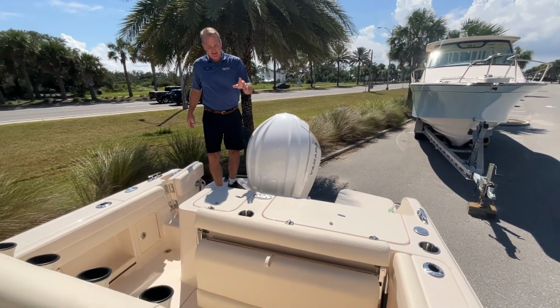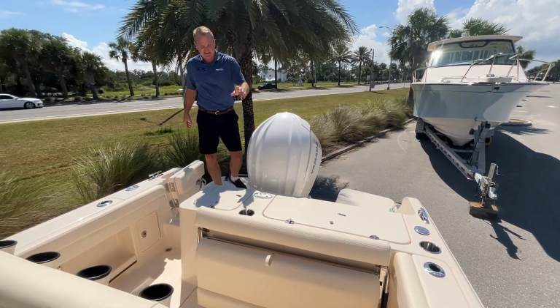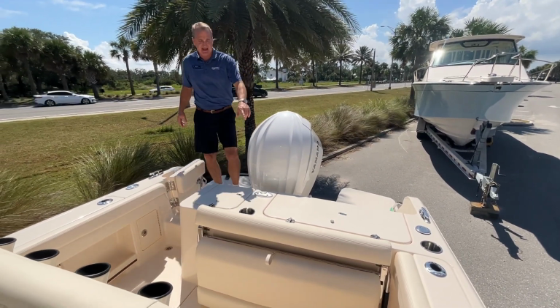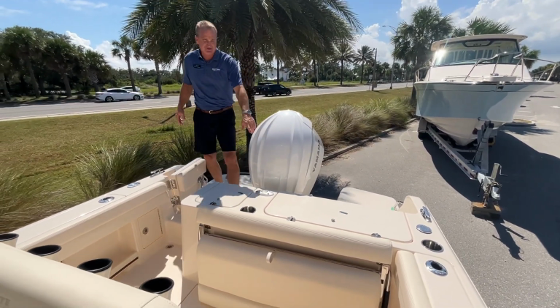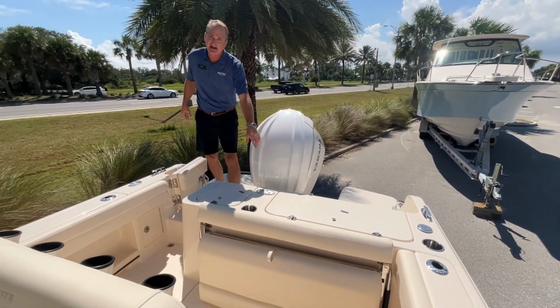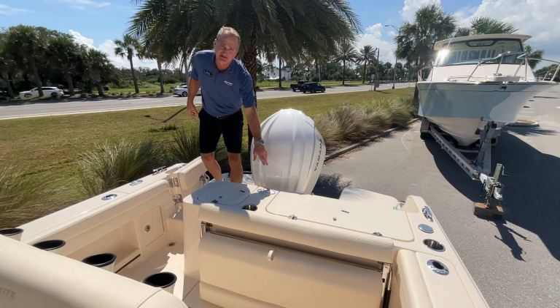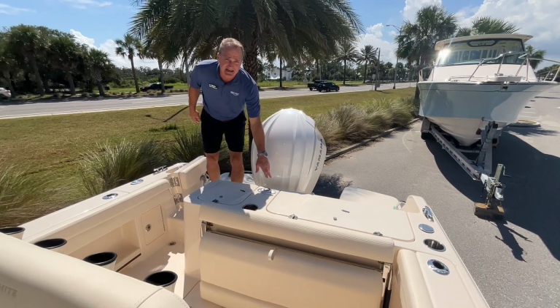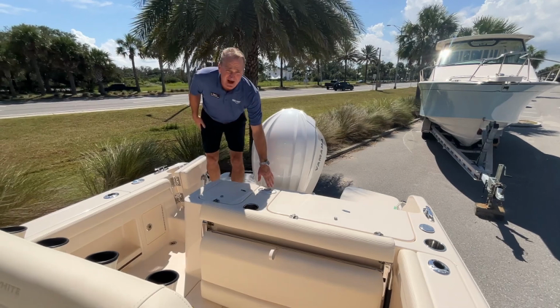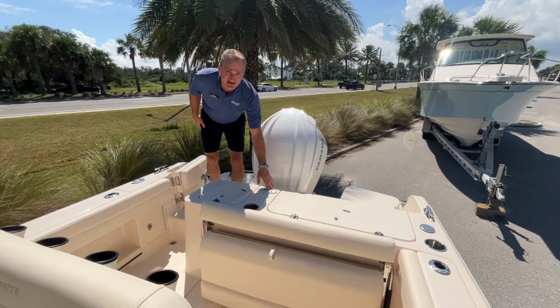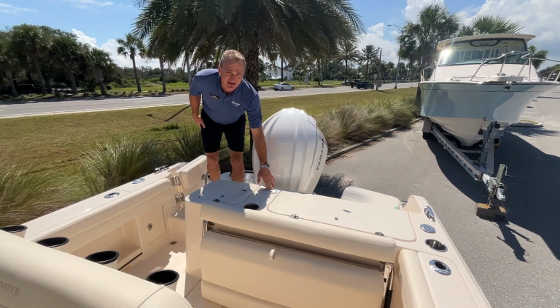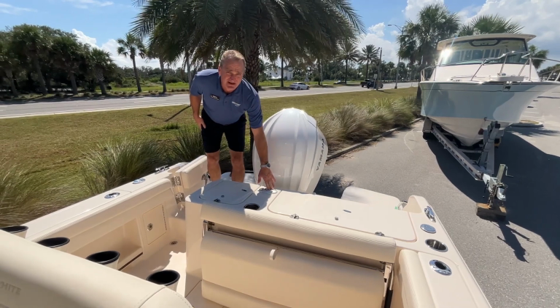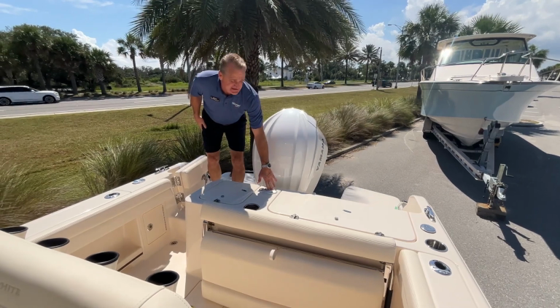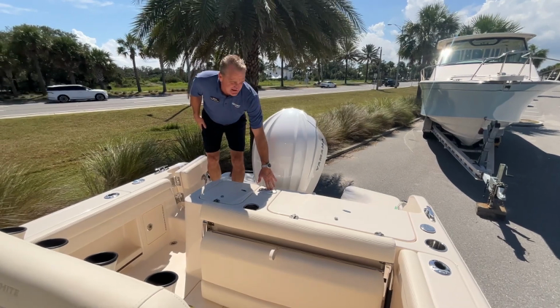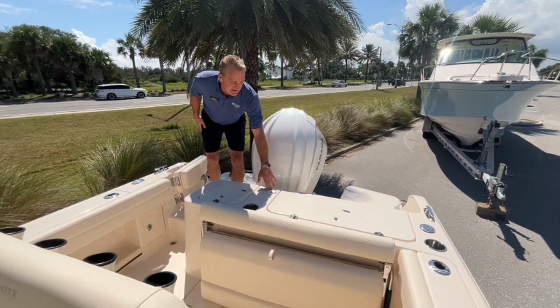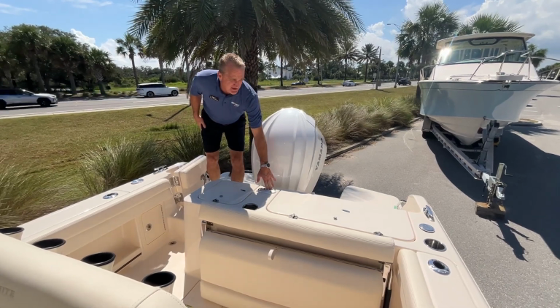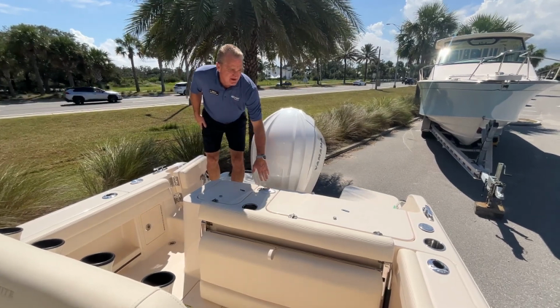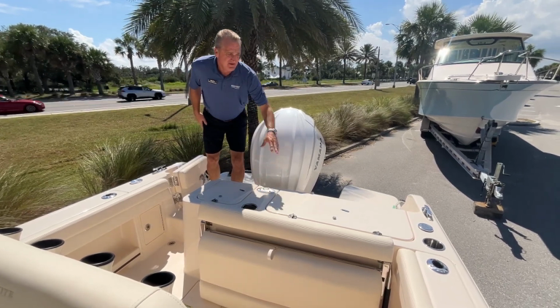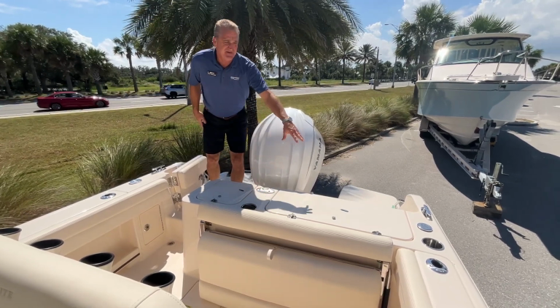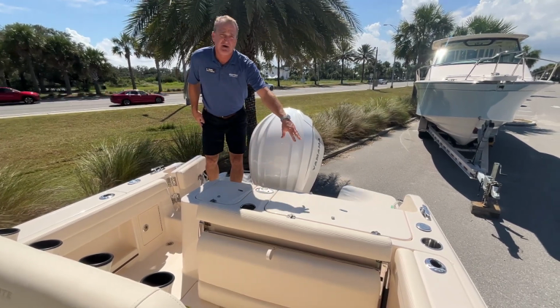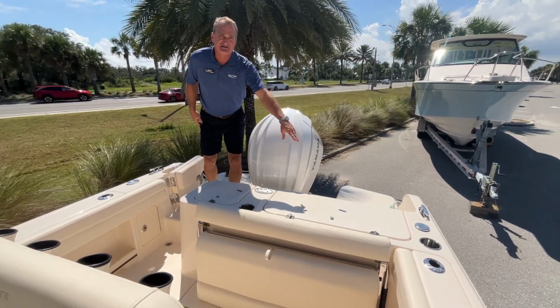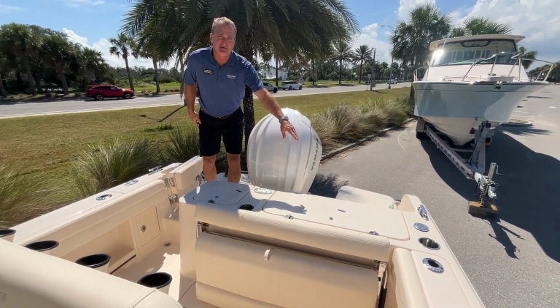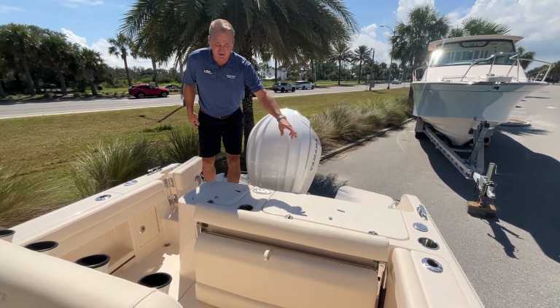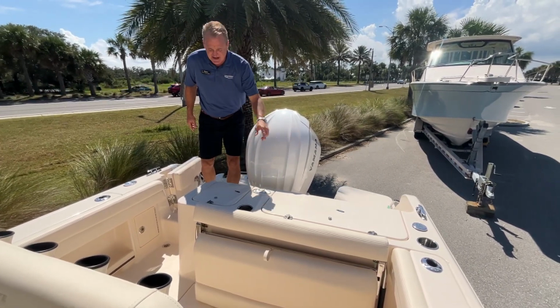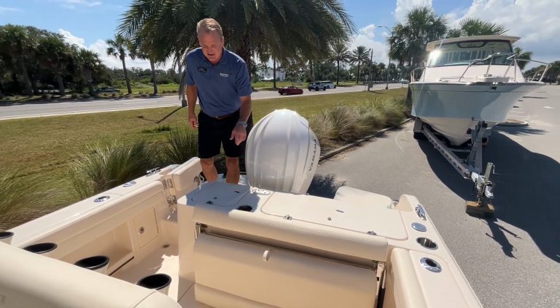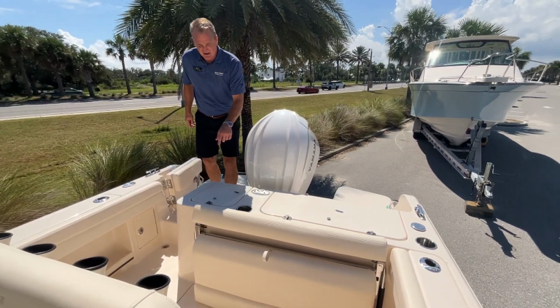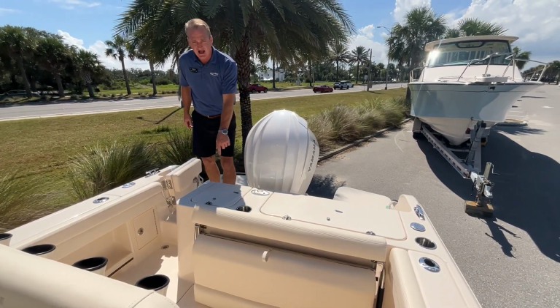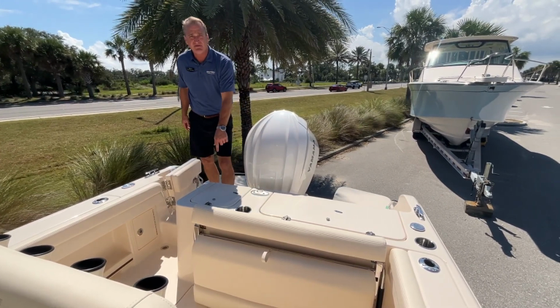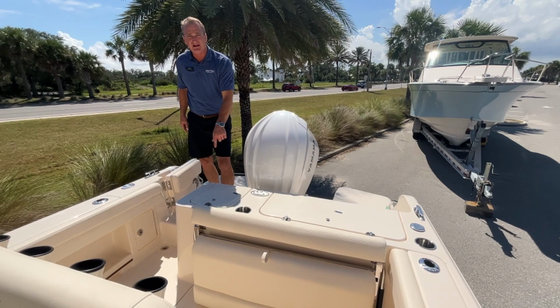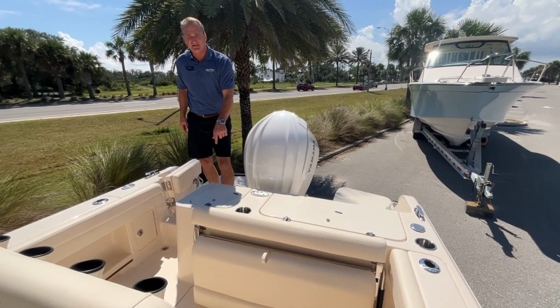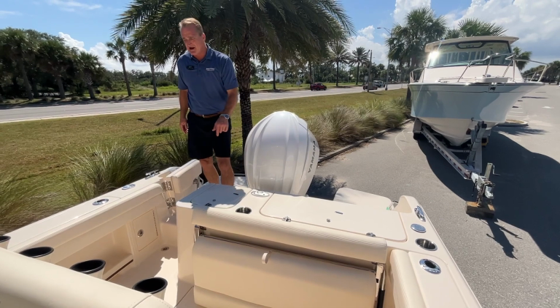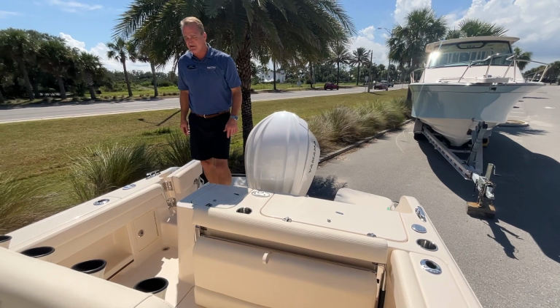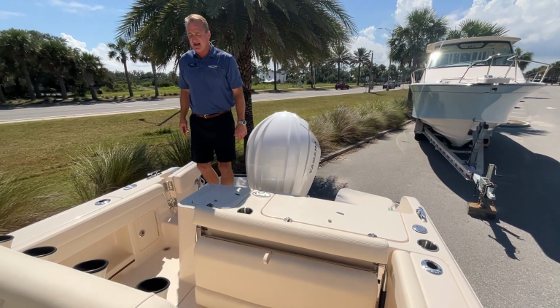This has got a retractable ski pylon centered on the boat, a fish box on the port side, and a live well on the starboard side.